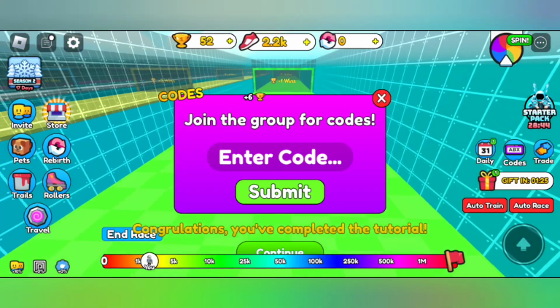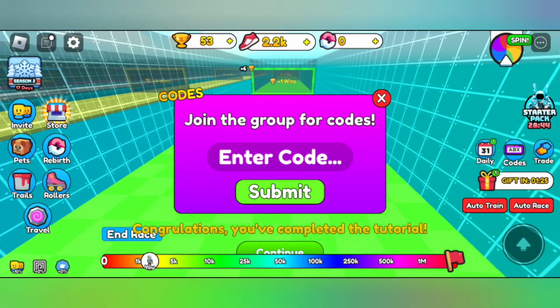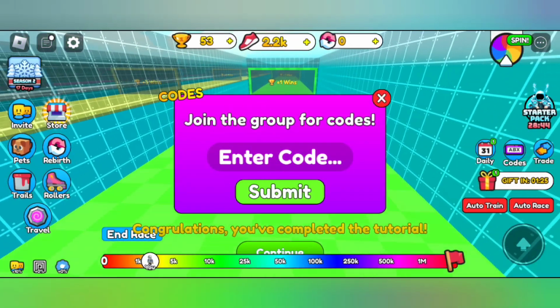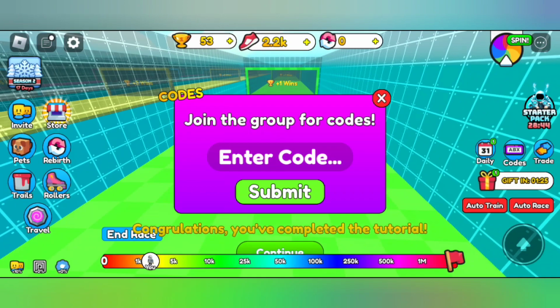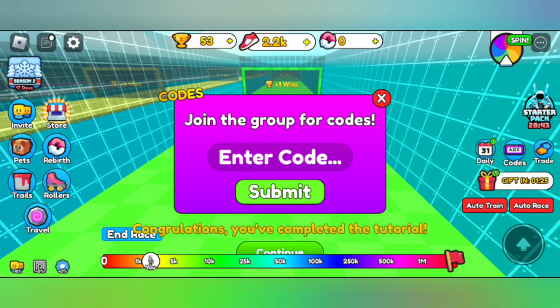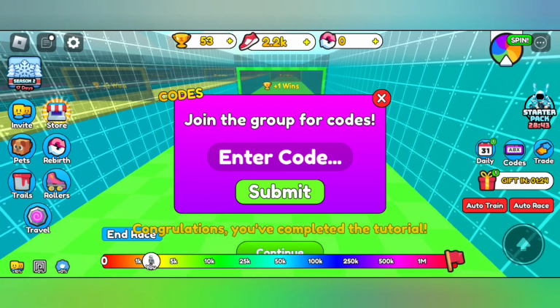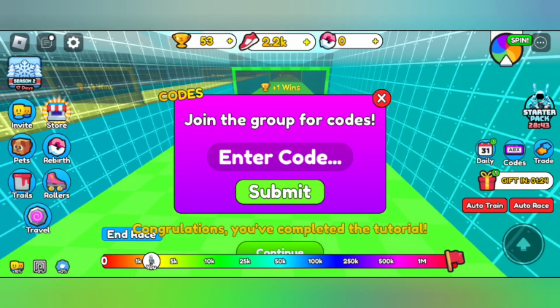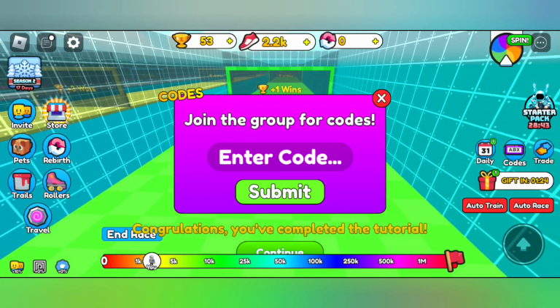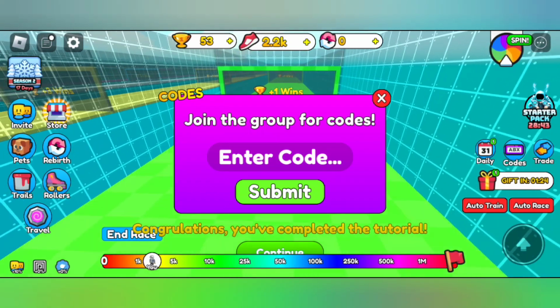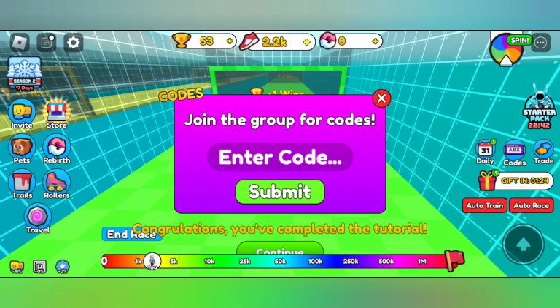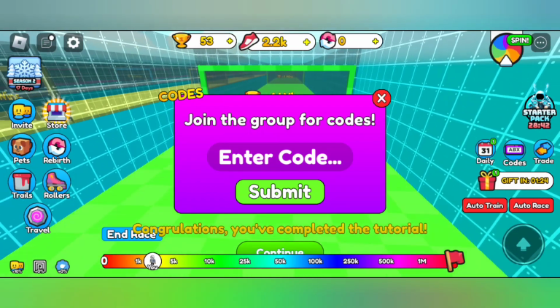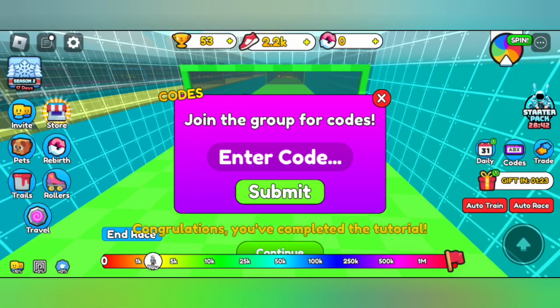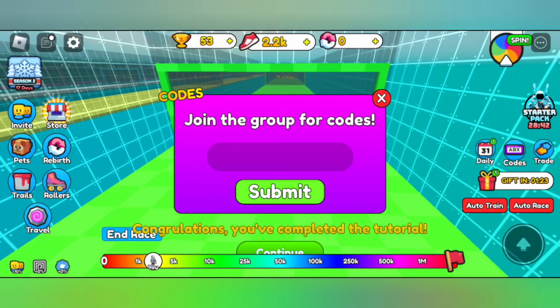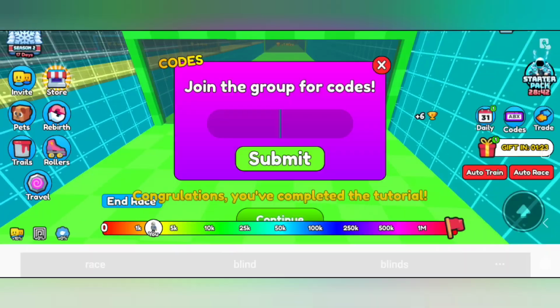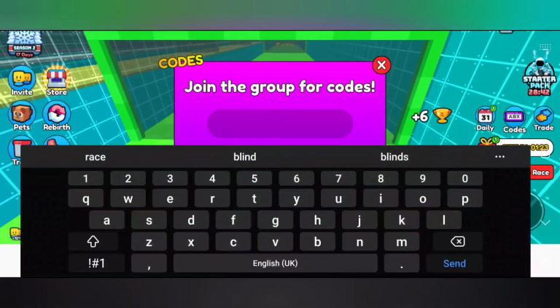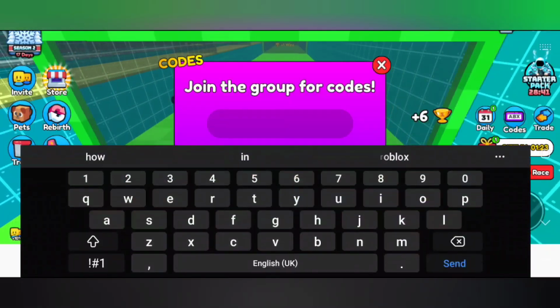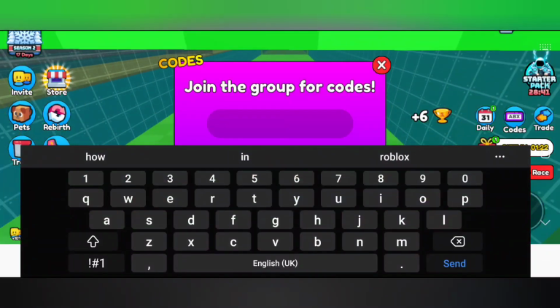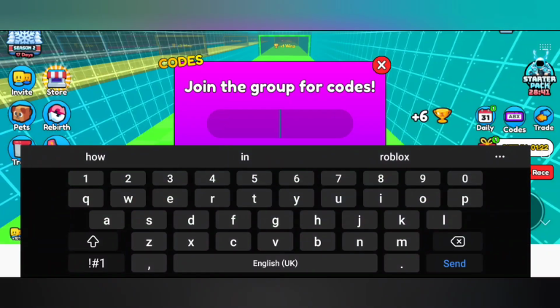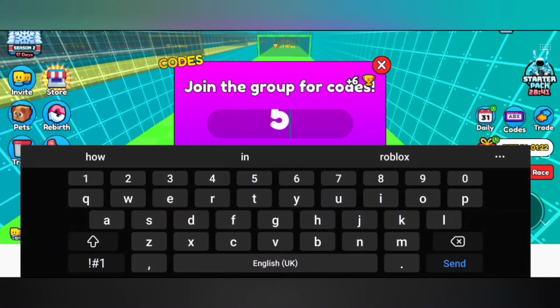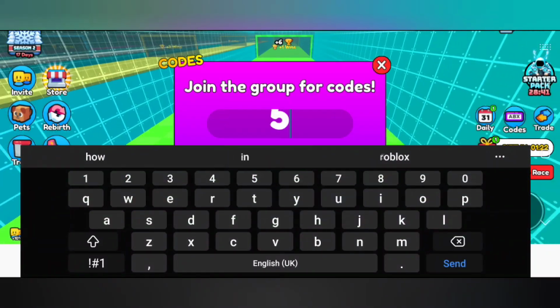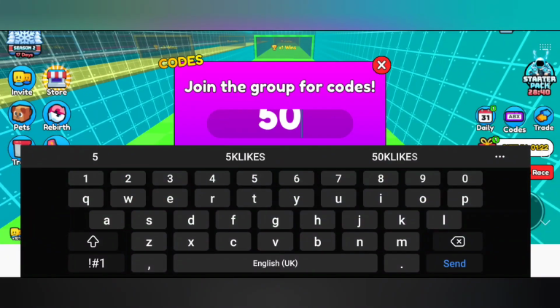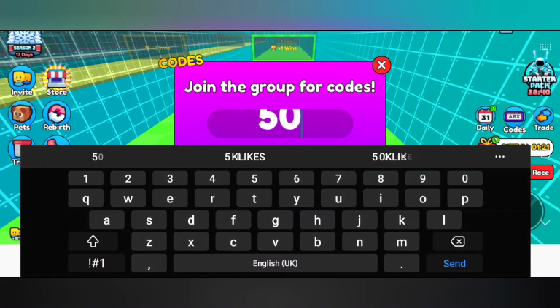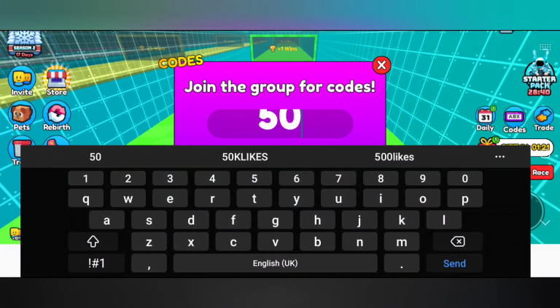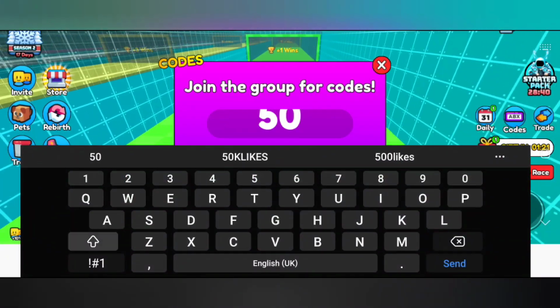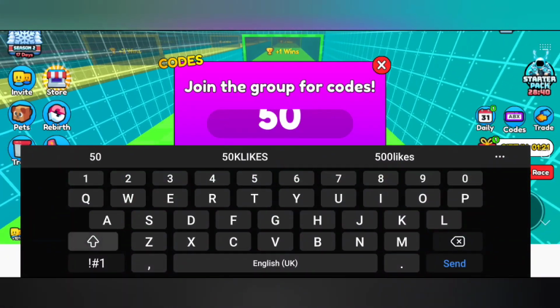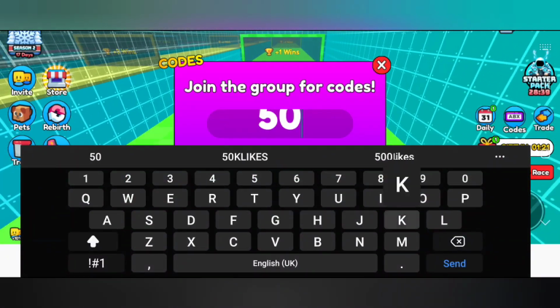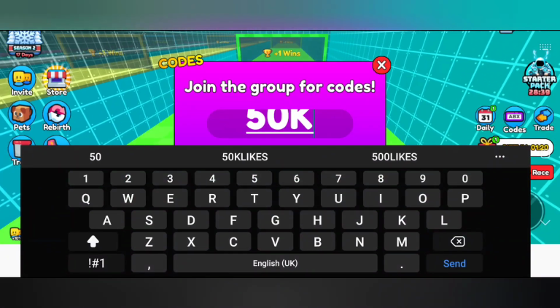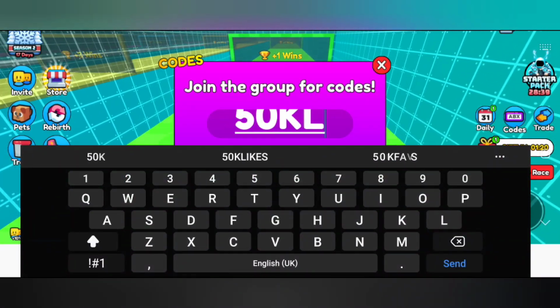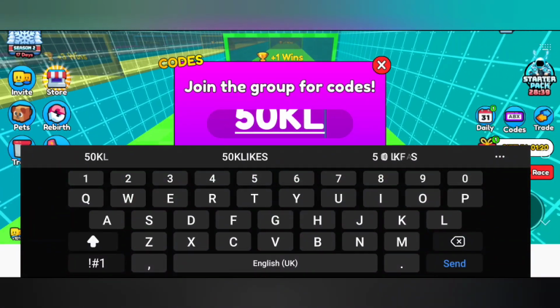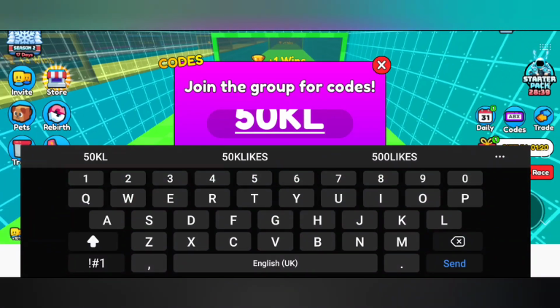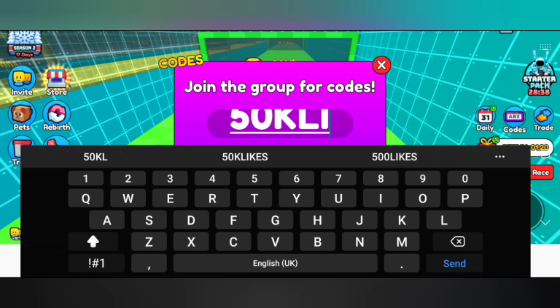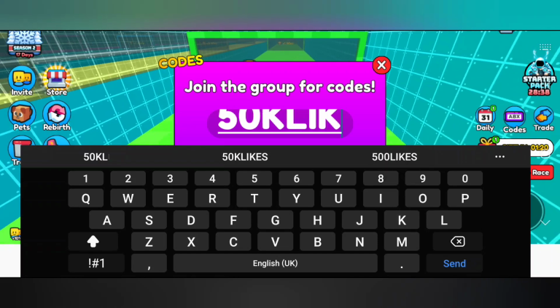Make sure you redeem them fast before they expire. Simply, you can tap on the codes button on the right hand side to enter the codes.